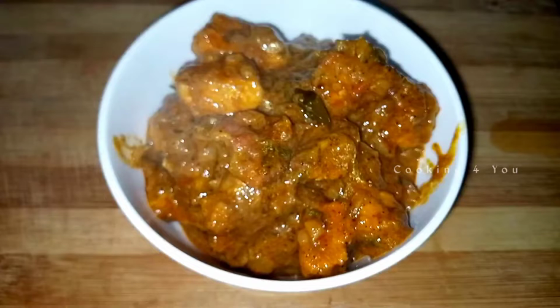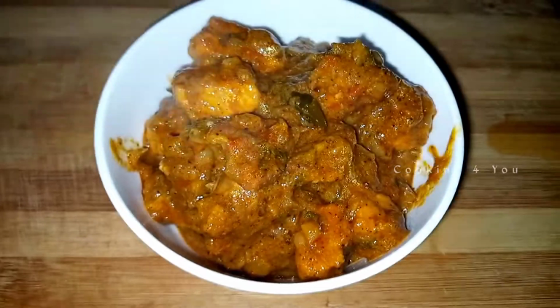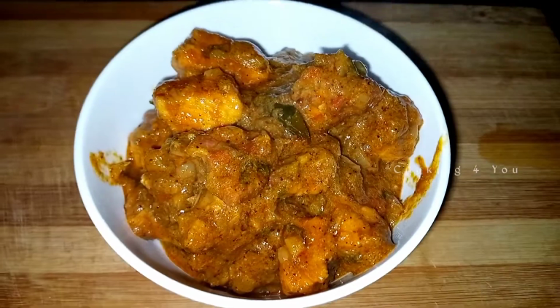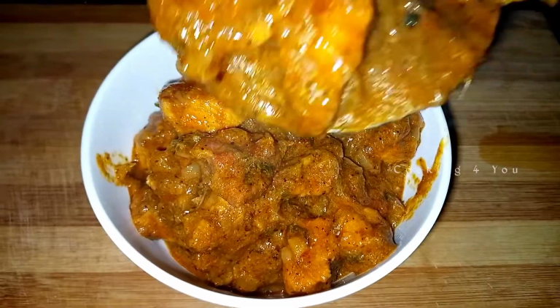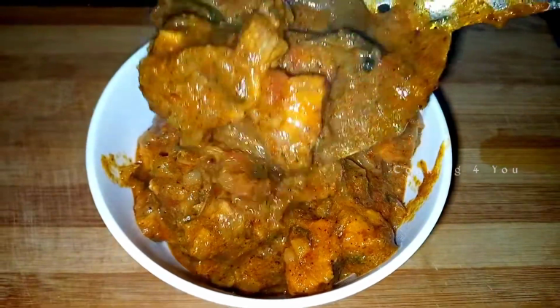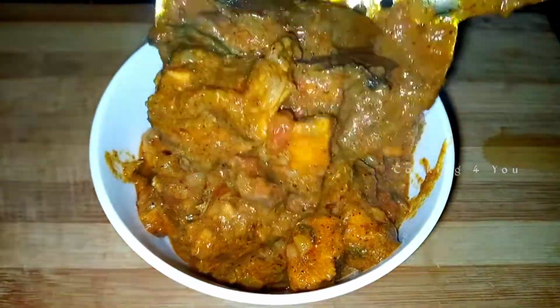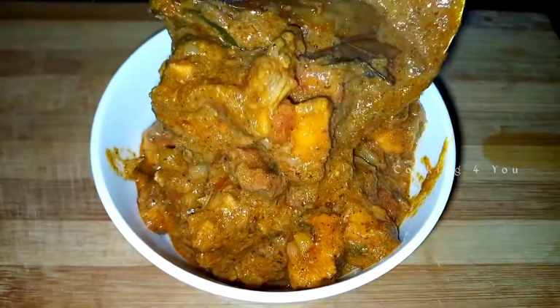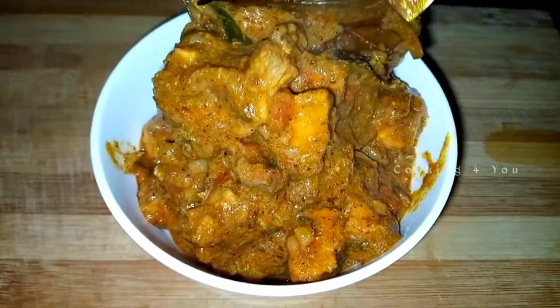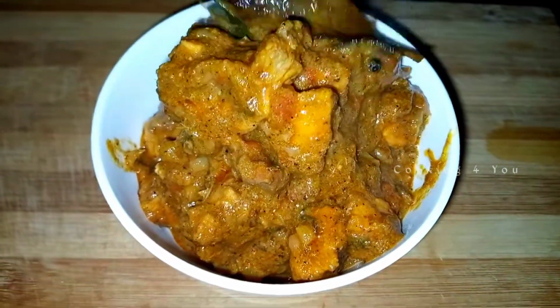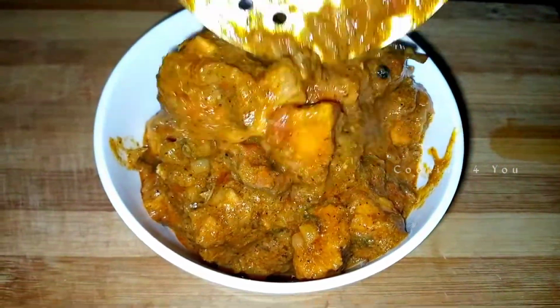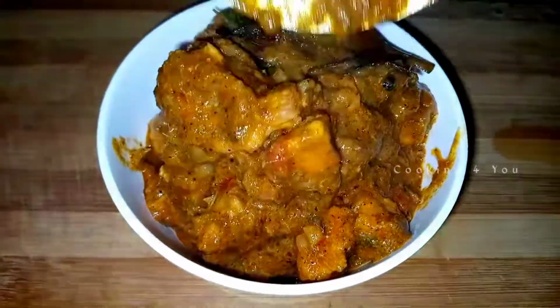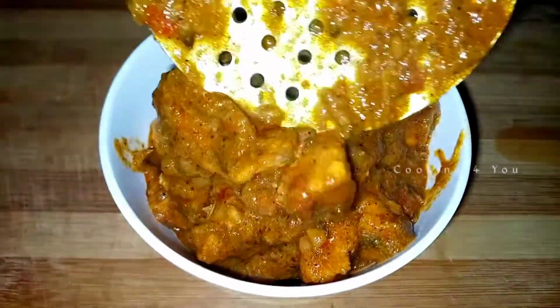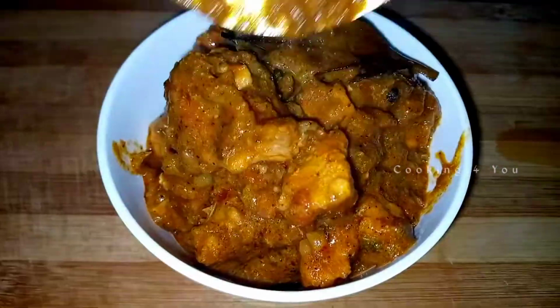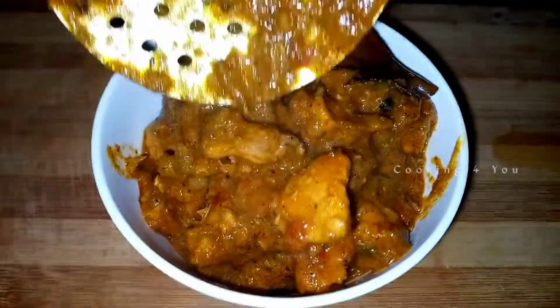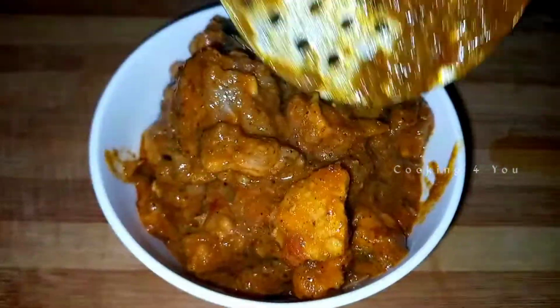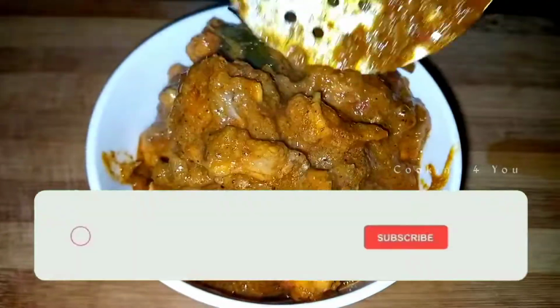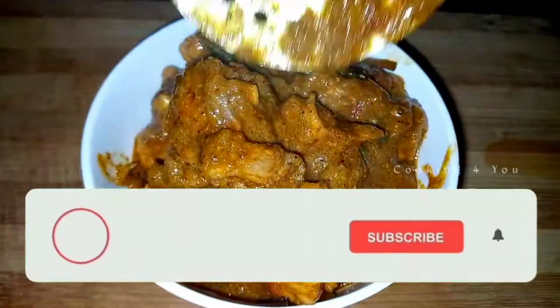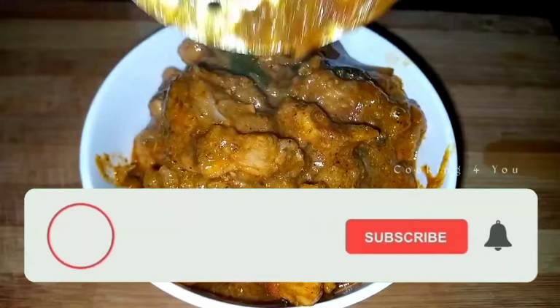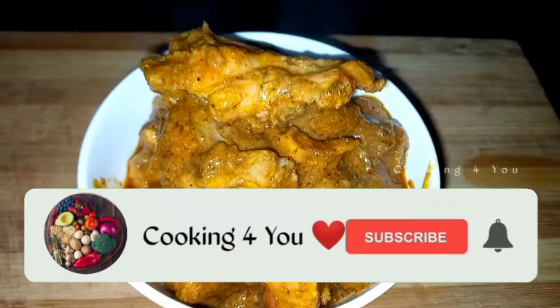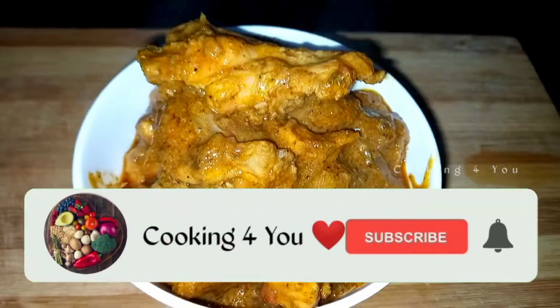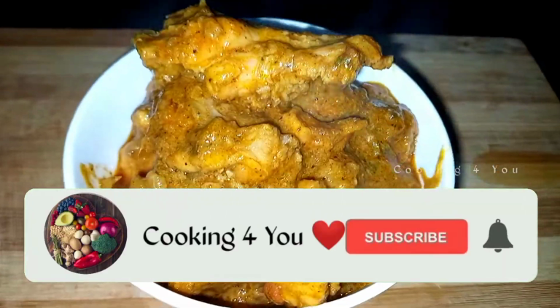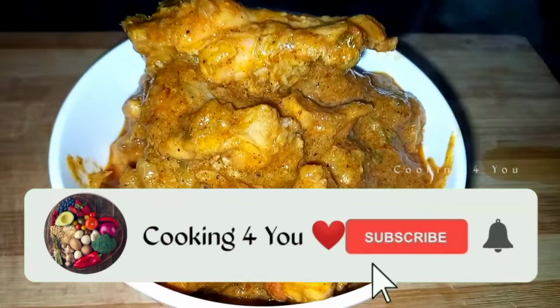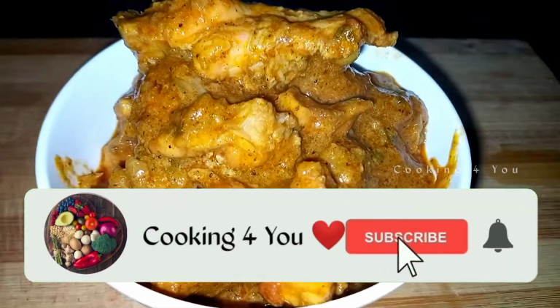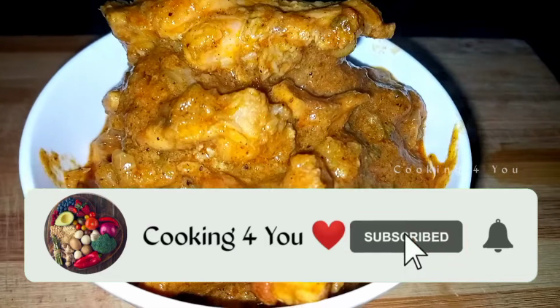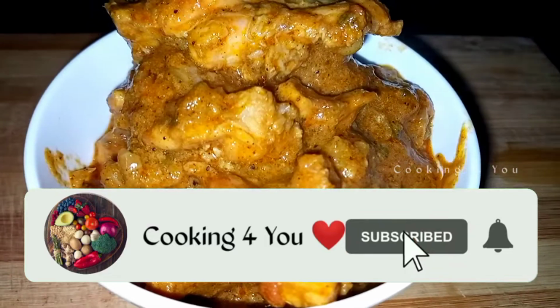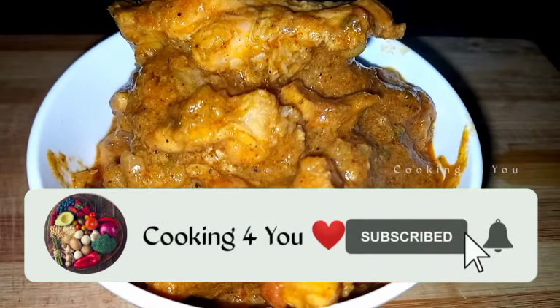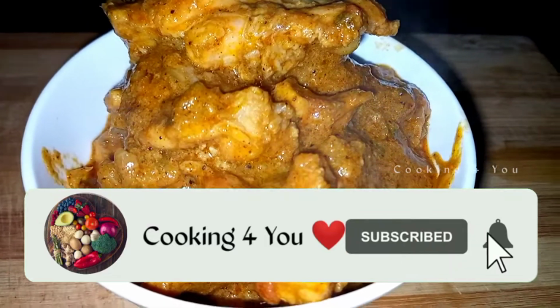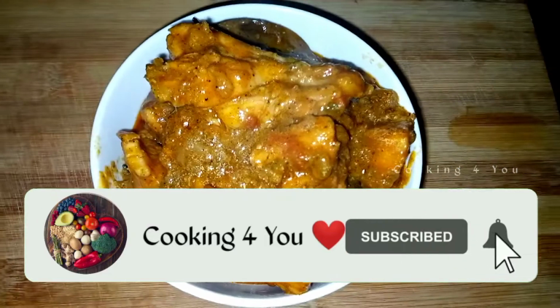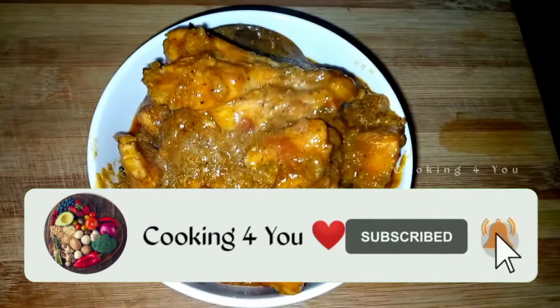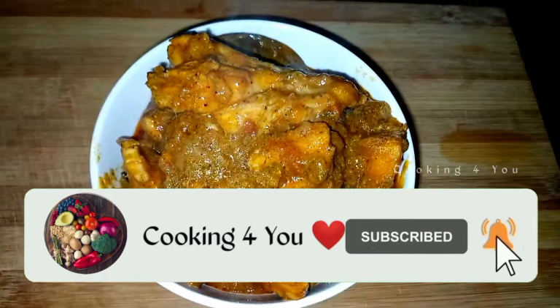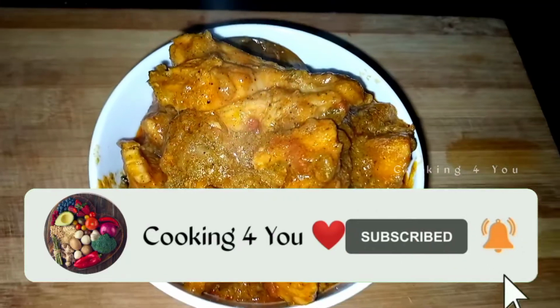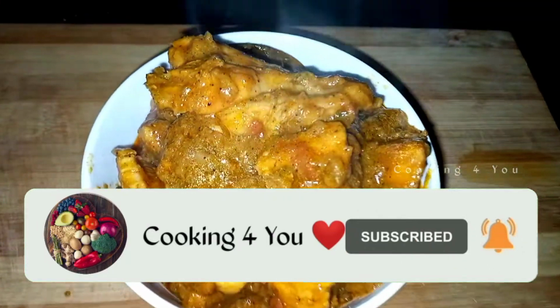If you want to stay updated with our channel, please subscribe and click the bell icon.